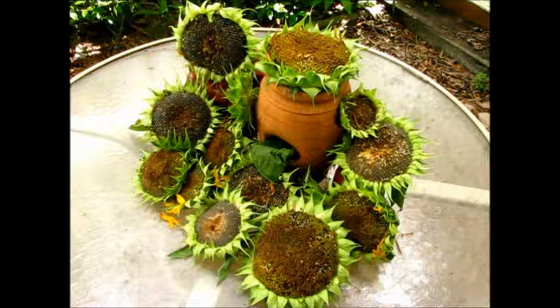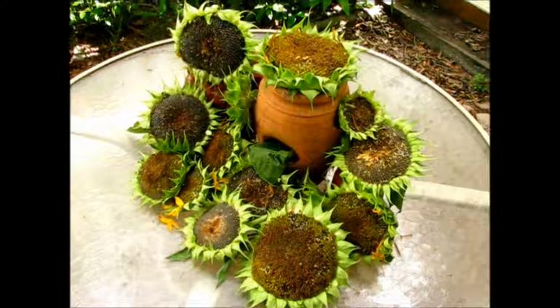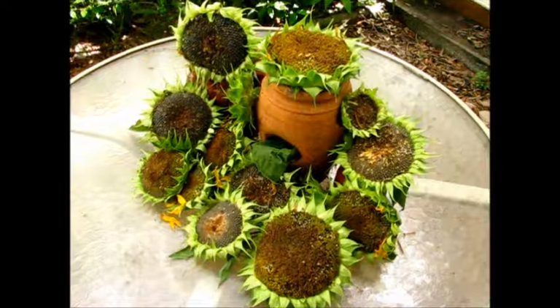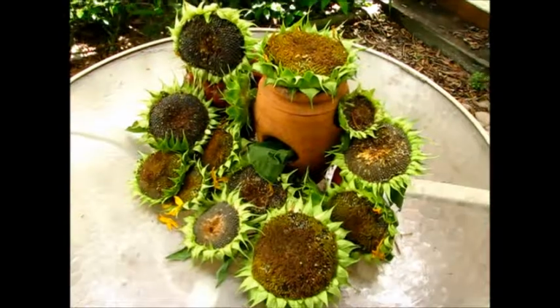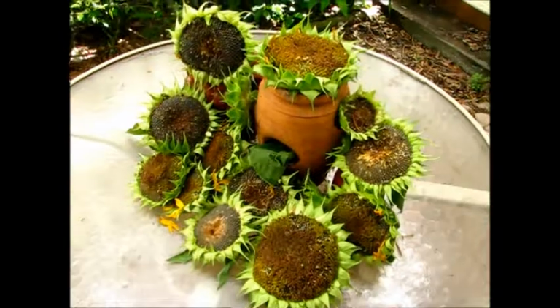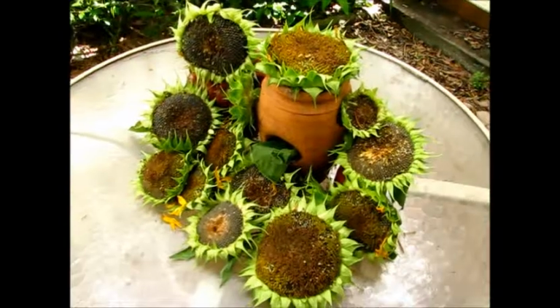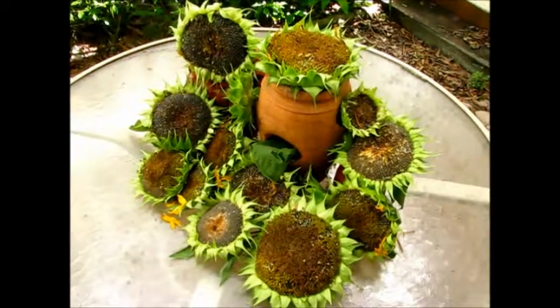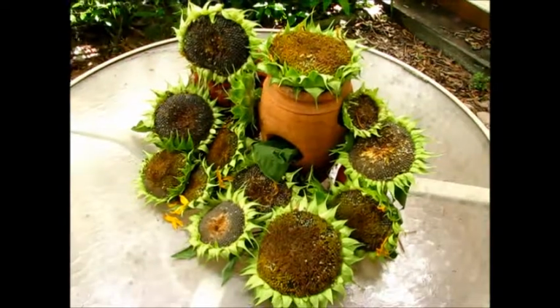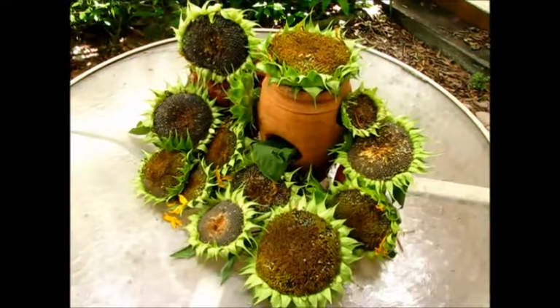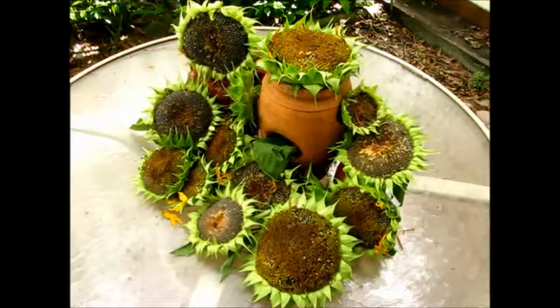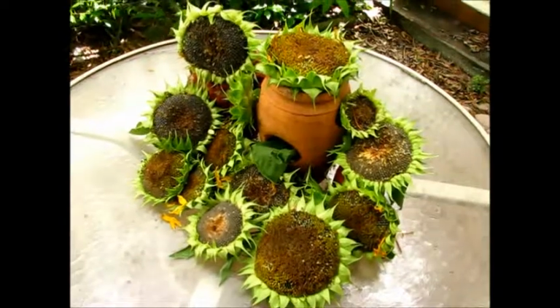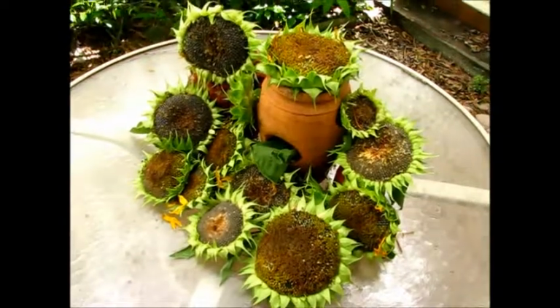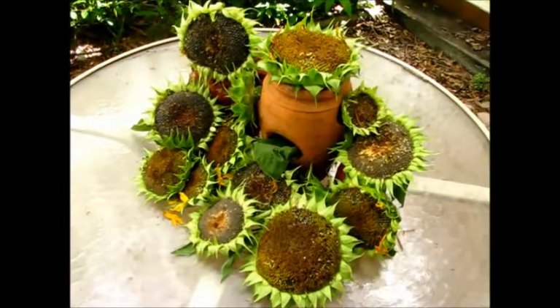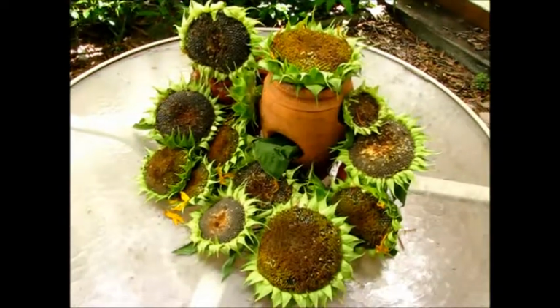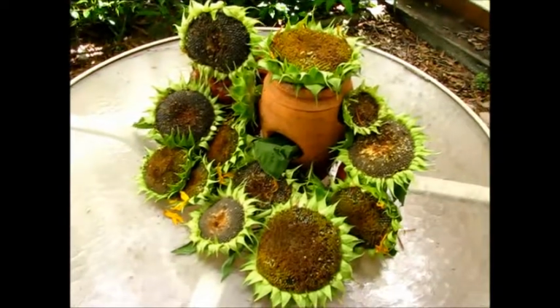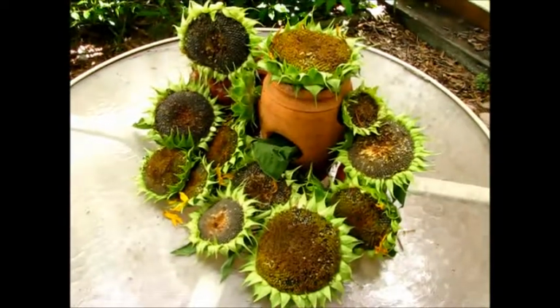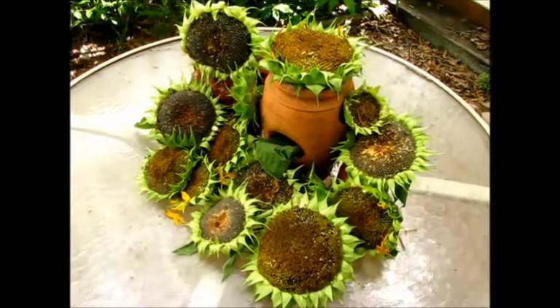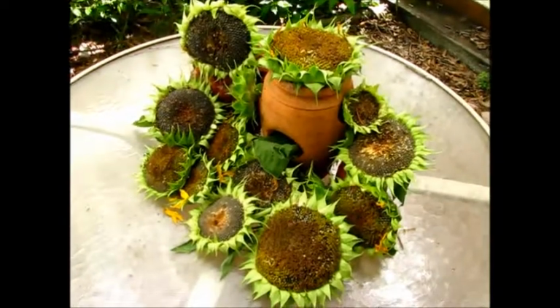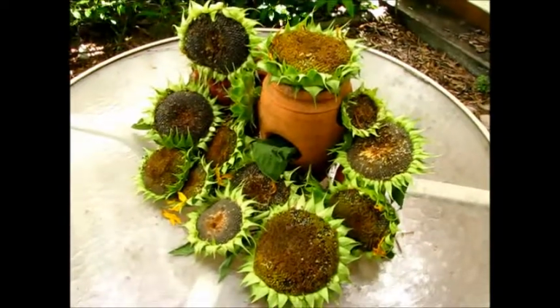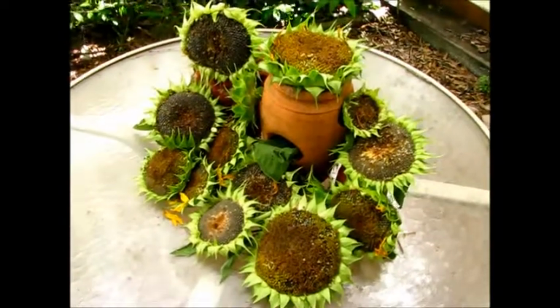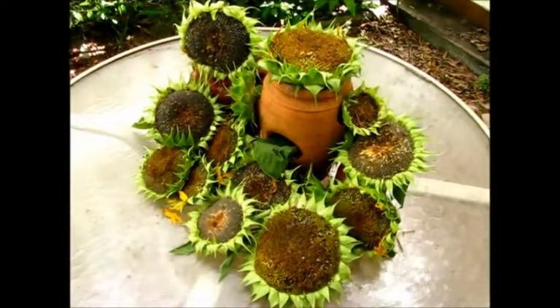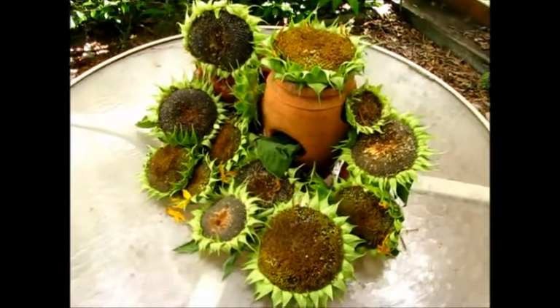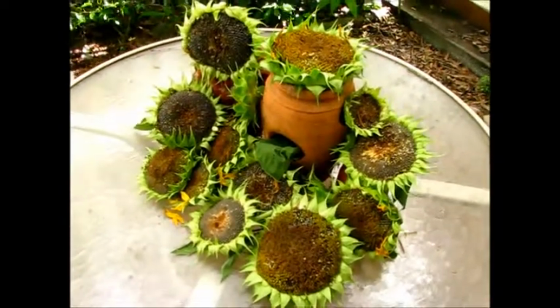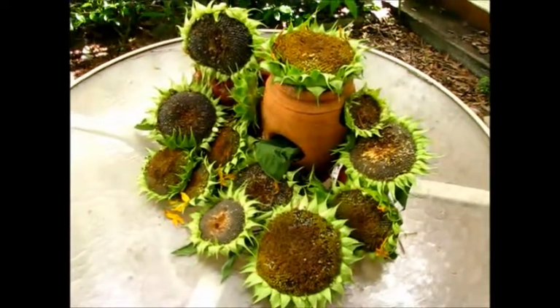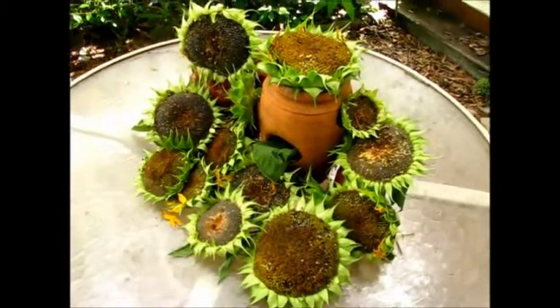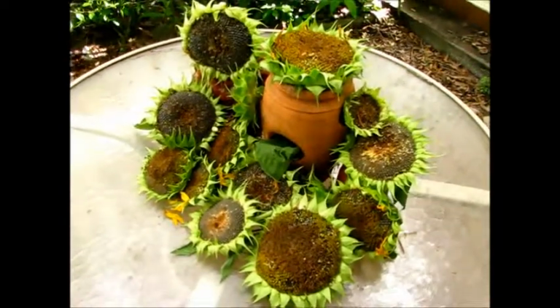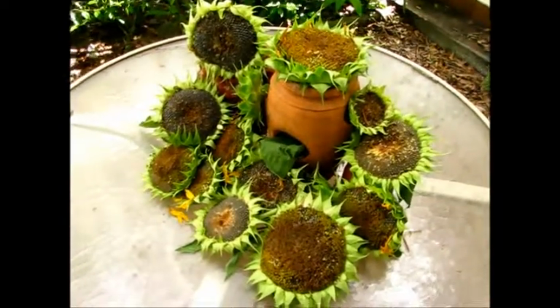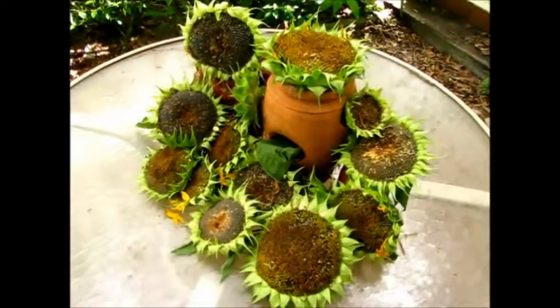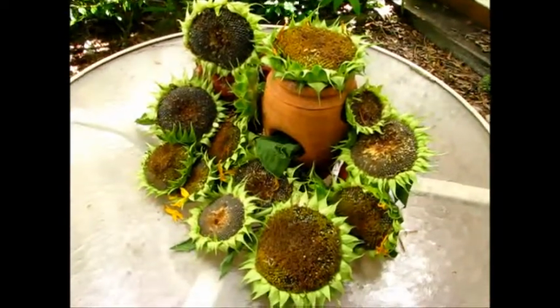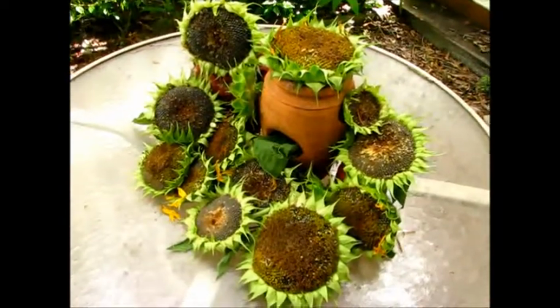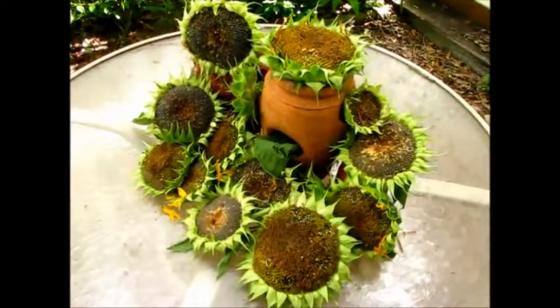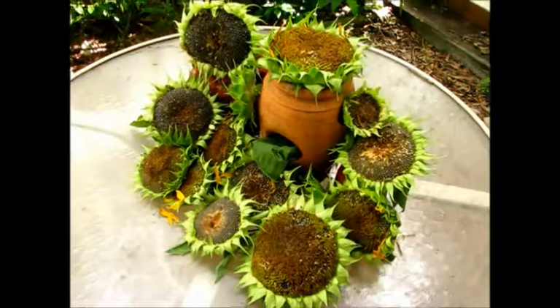I thought you might like to see my sunflower crop. These are some of the heads that have already made seeds.